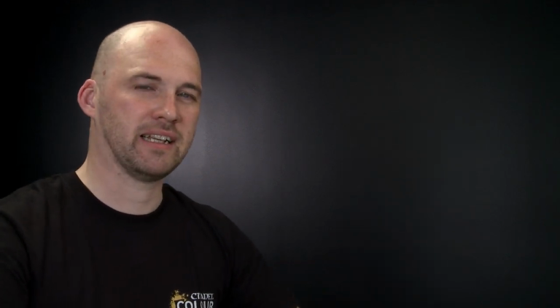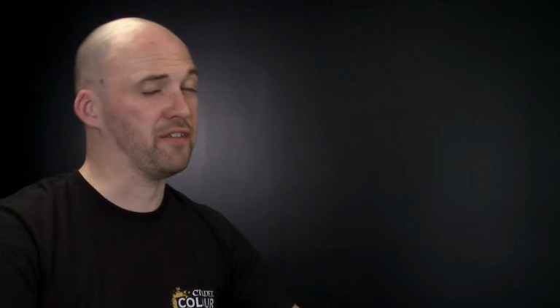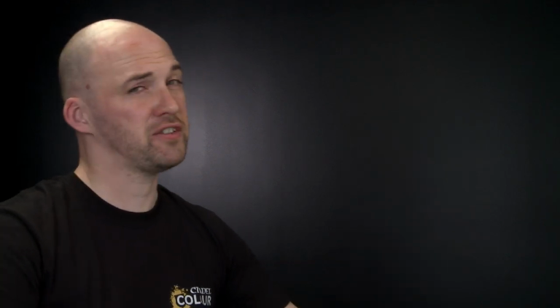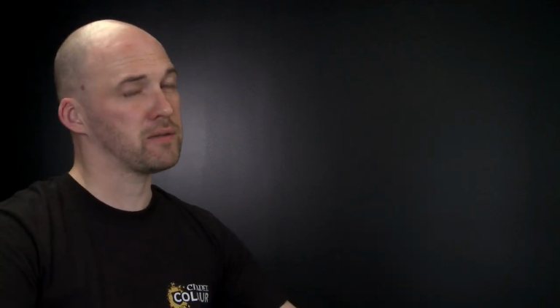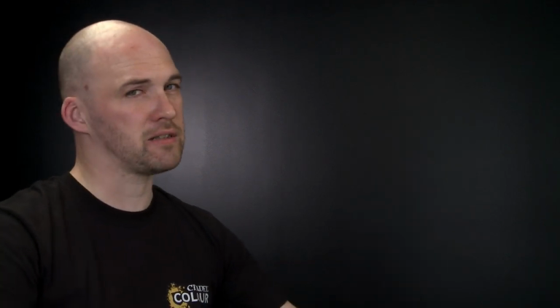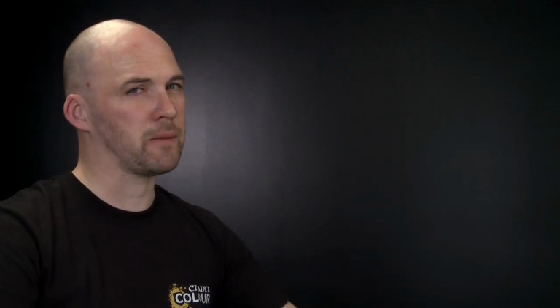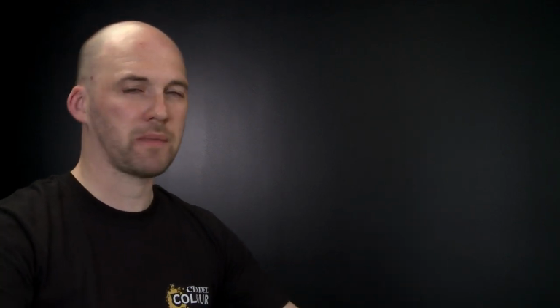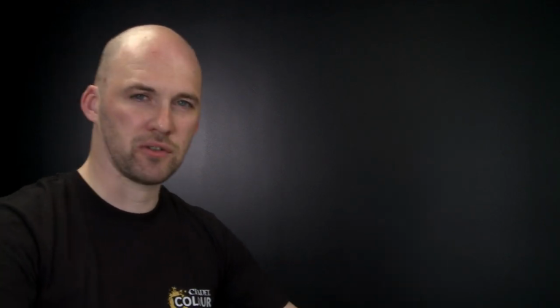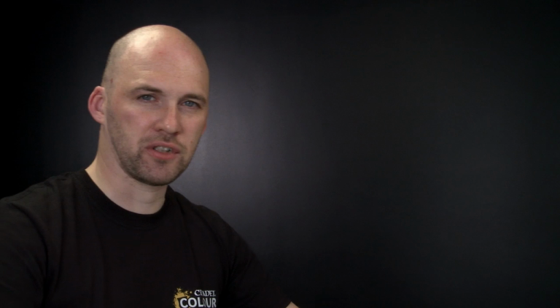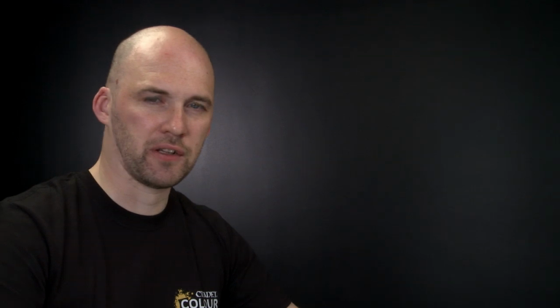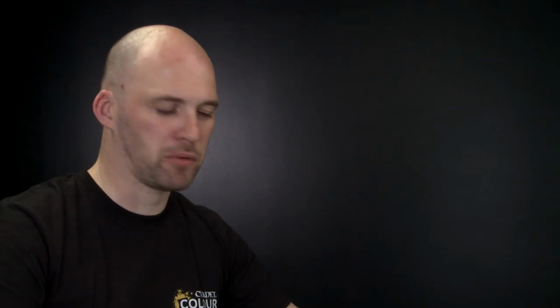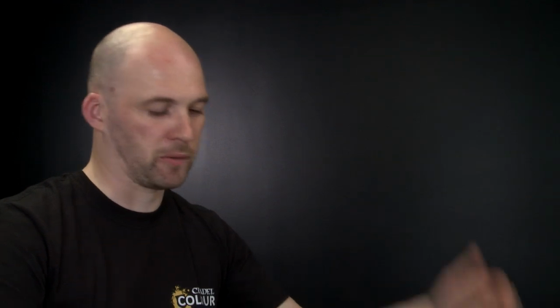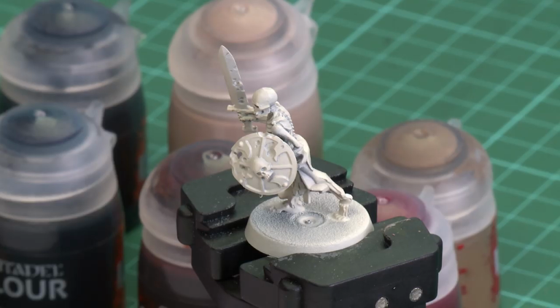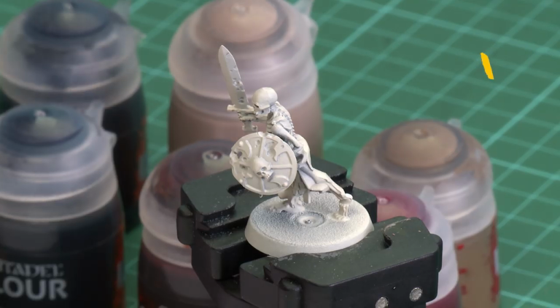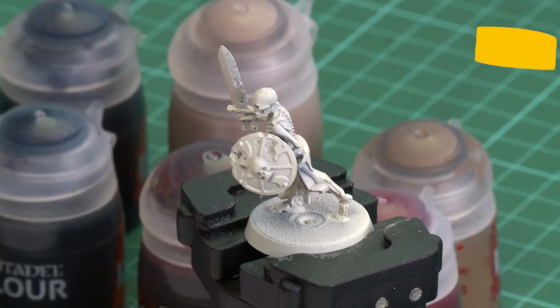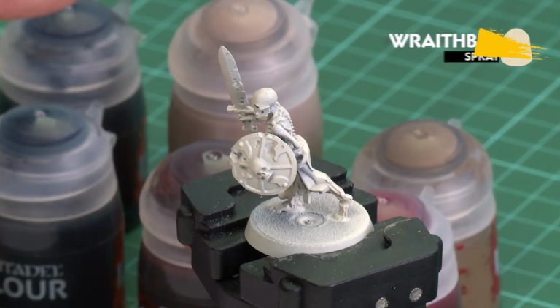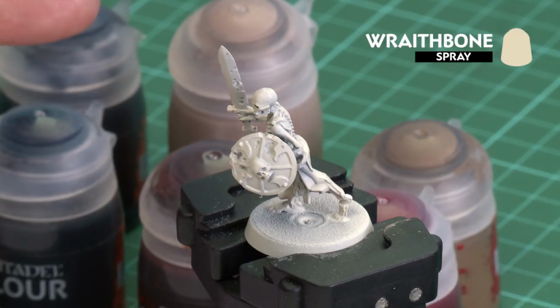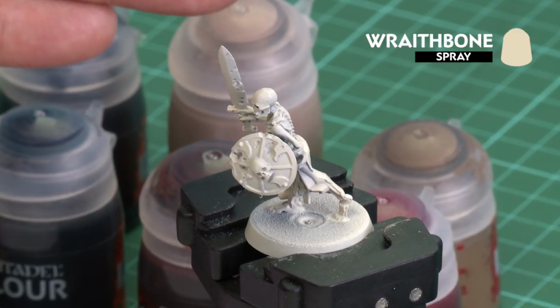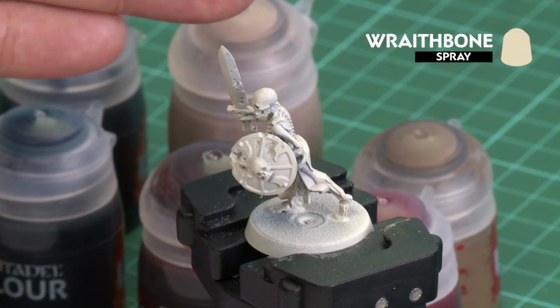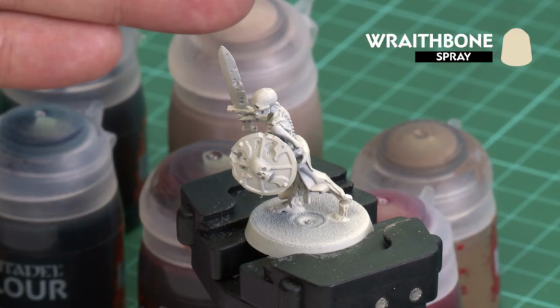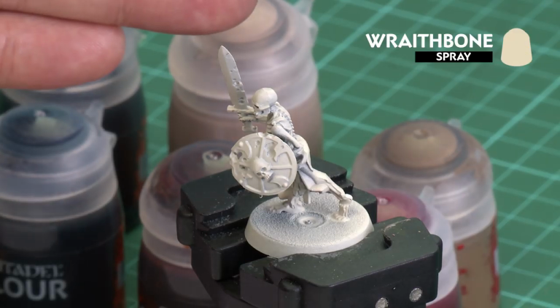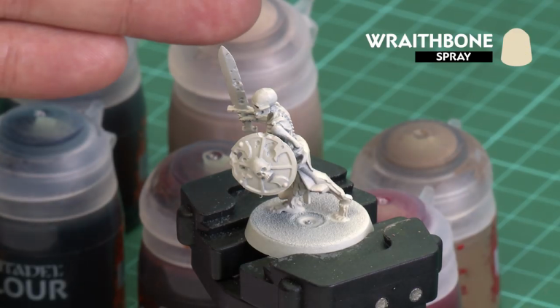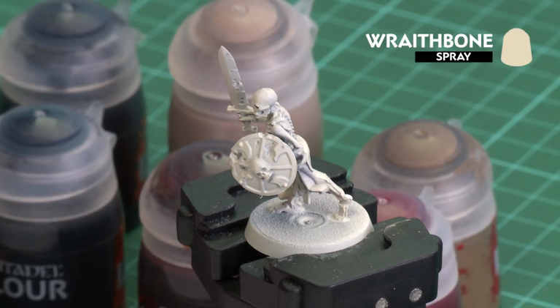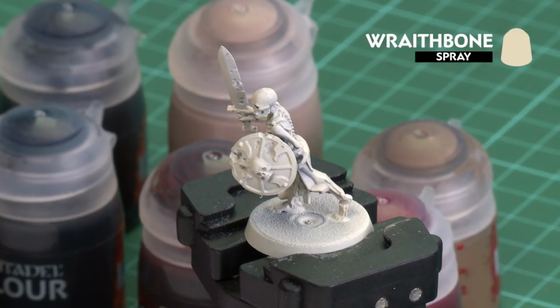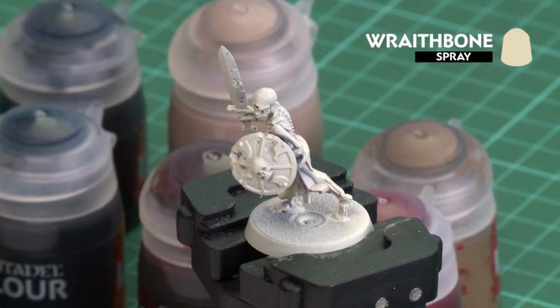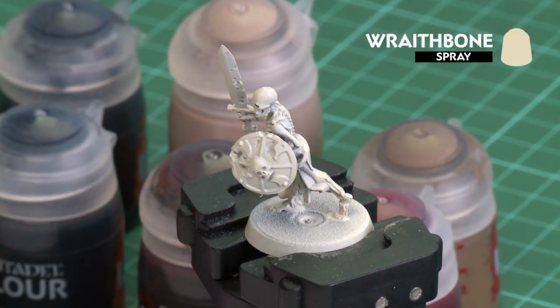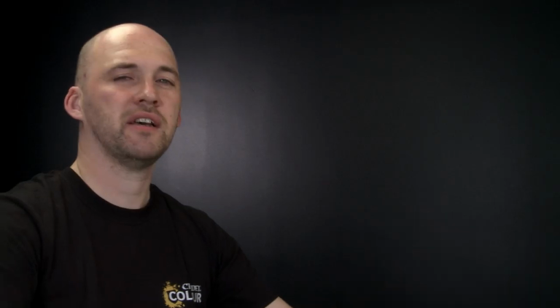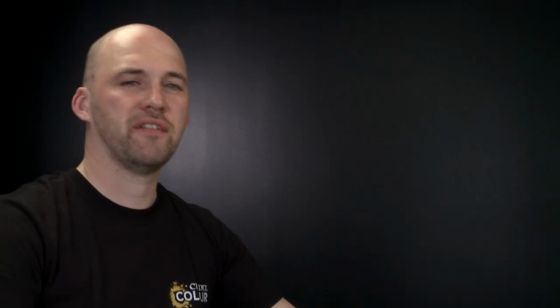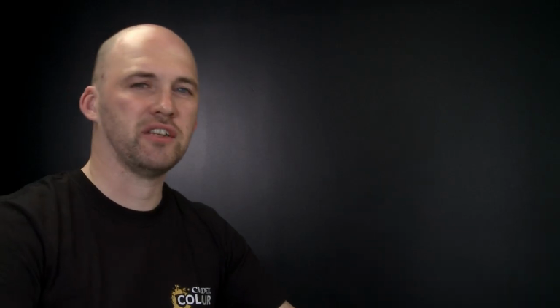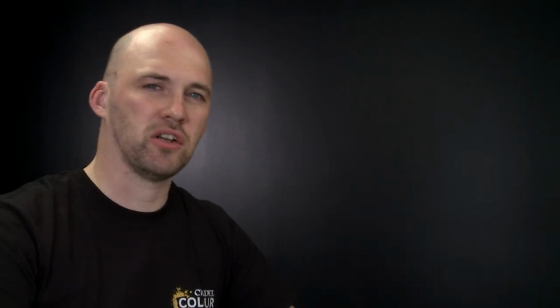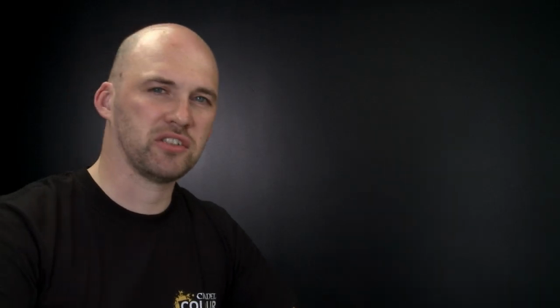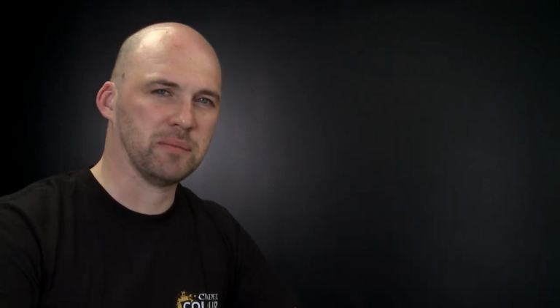The first thing we'll need to do is undercoat the model. As you can see, I've used Wraithbone, which is perfect for this colour scheme.